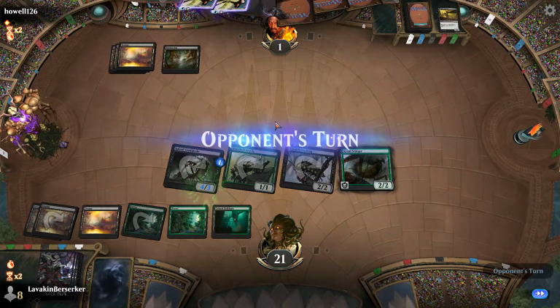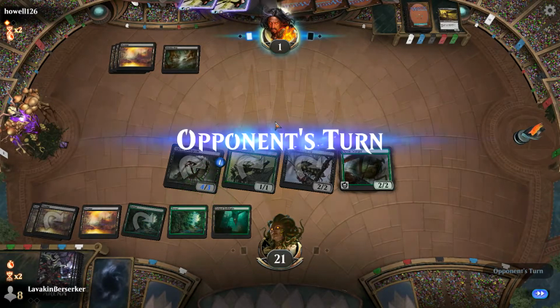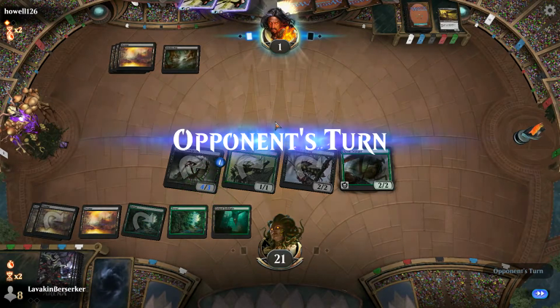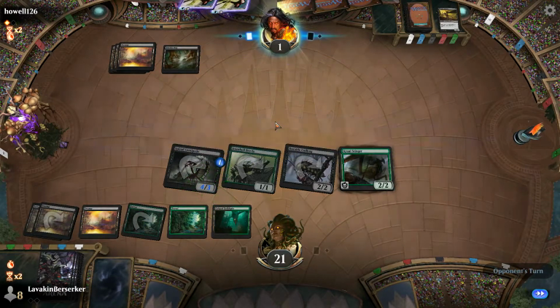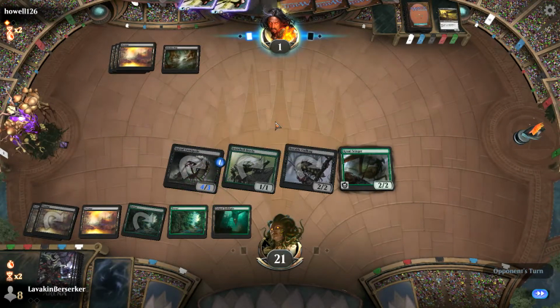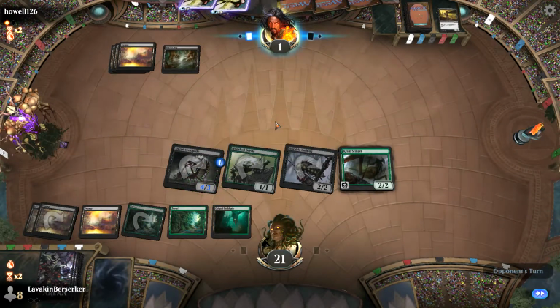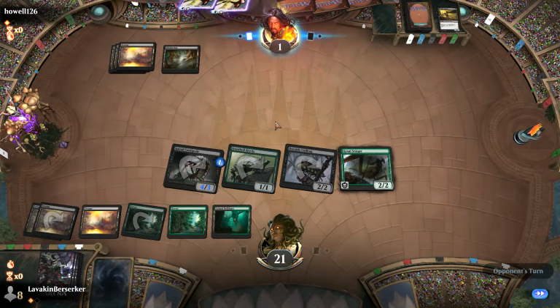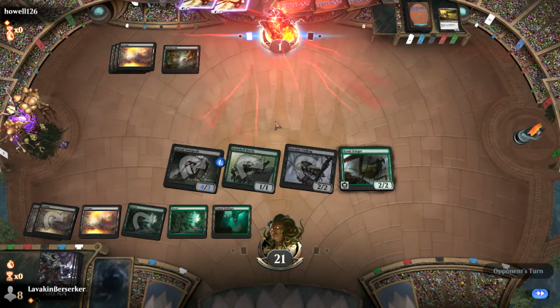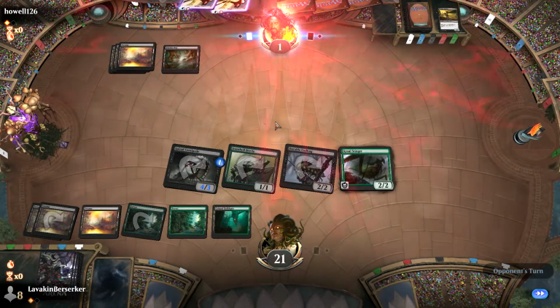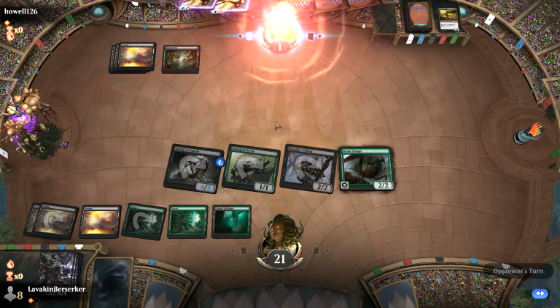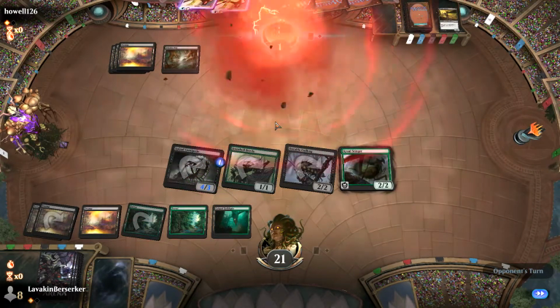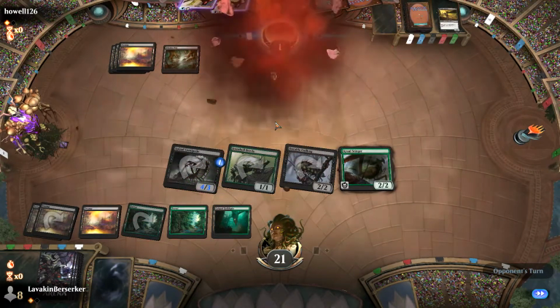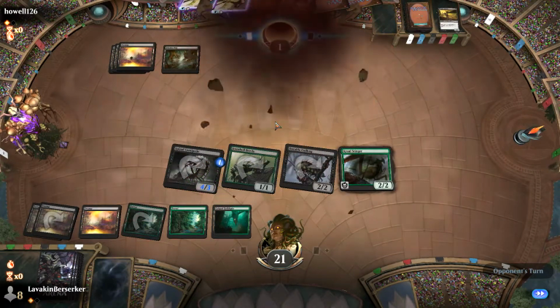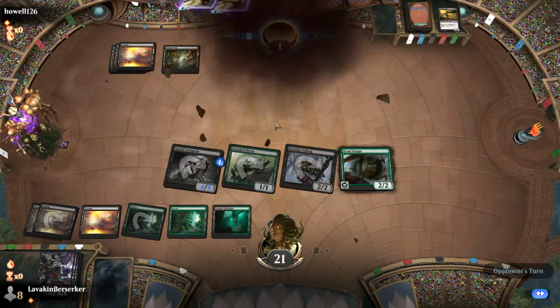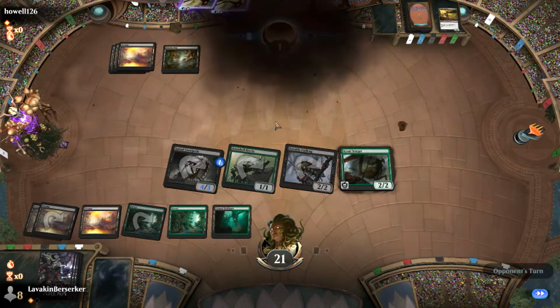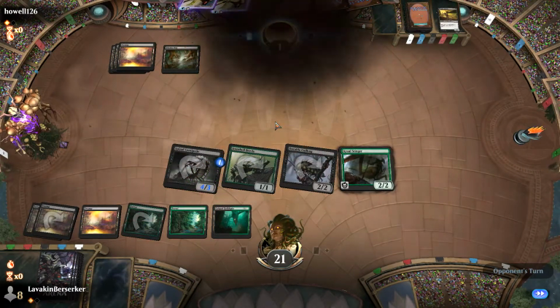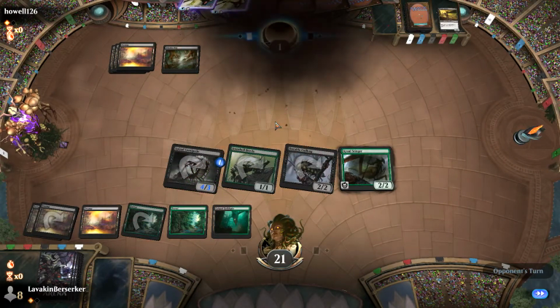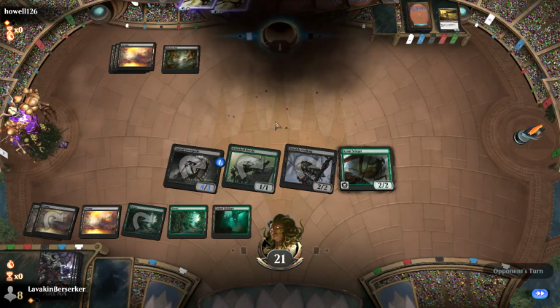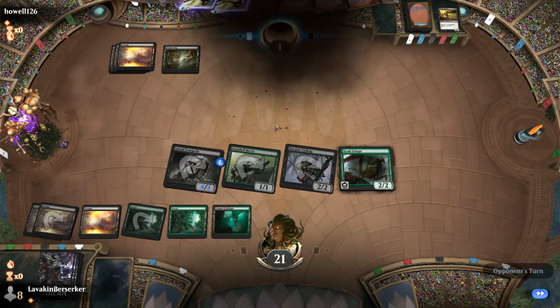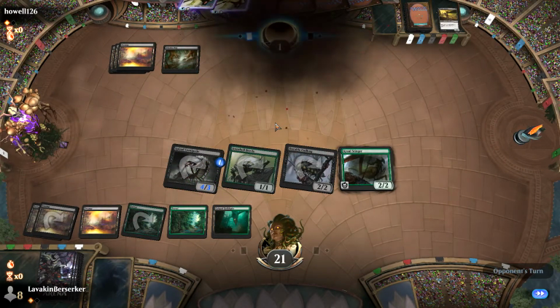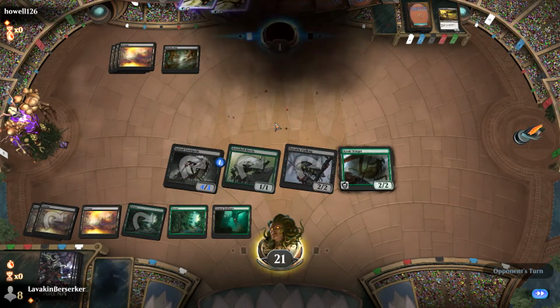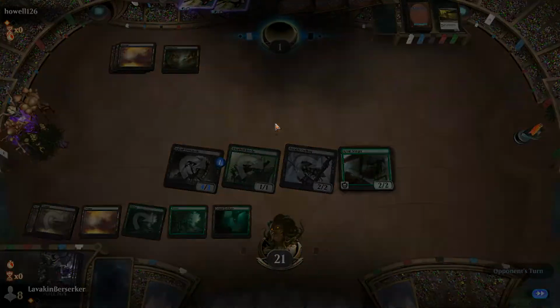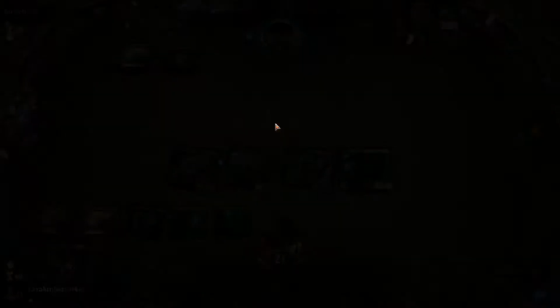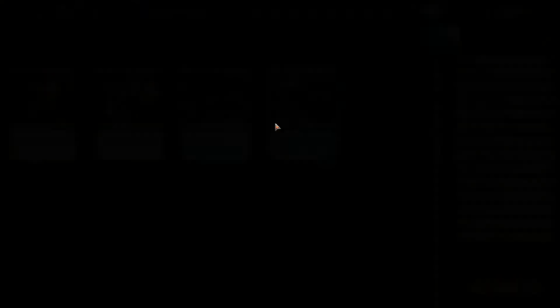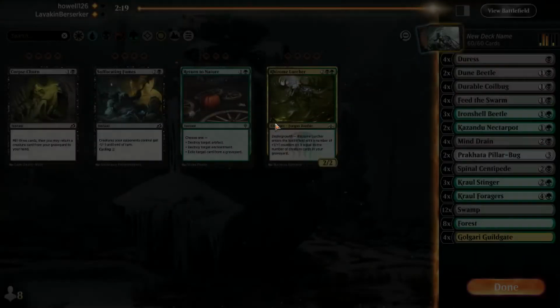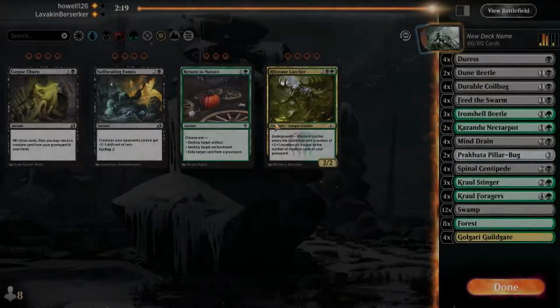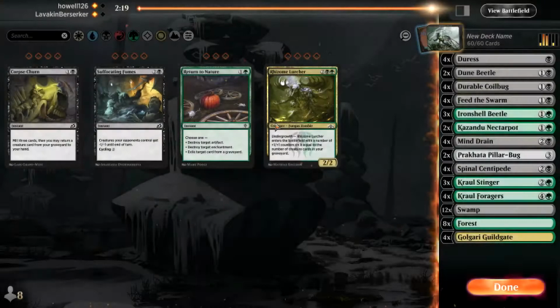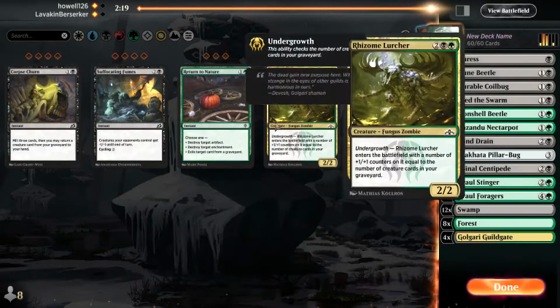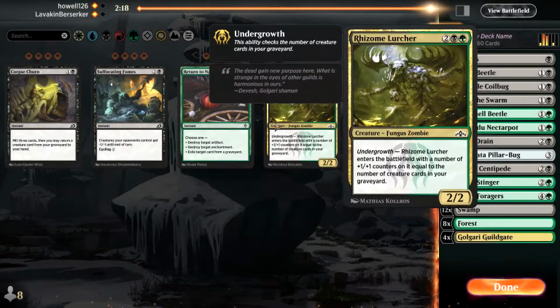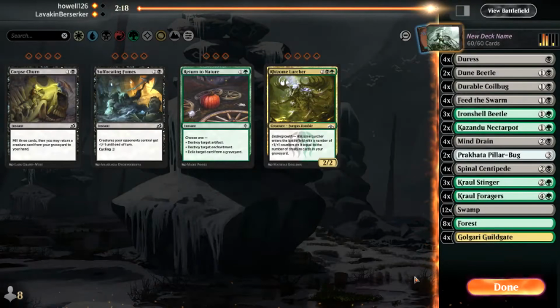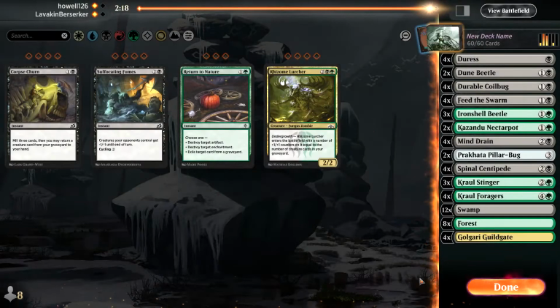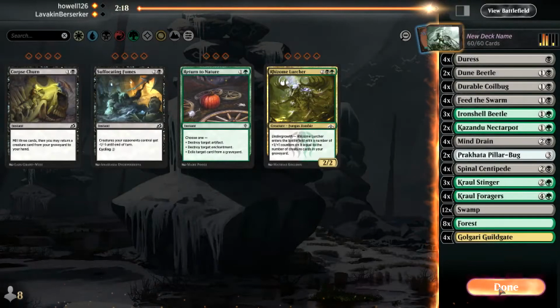I've got him in pretty good shape here unless he has a lot of life gain. I'll play the Crawl Stinger and I think I've got this one. He had some Mana trouble, which definitely hurt. So here we go, game three — let's see if we can make this work.